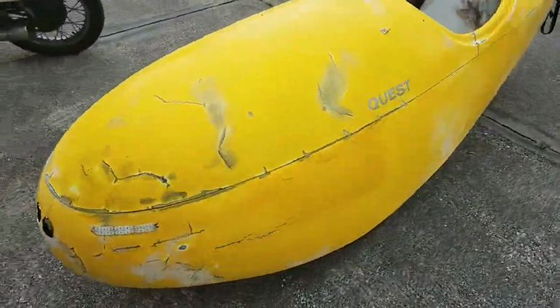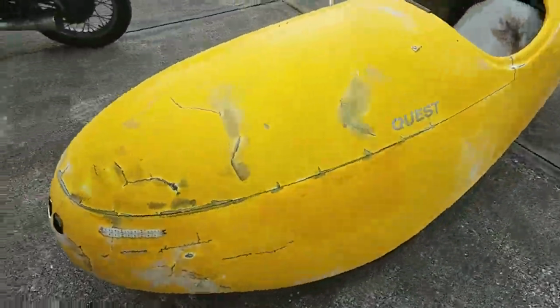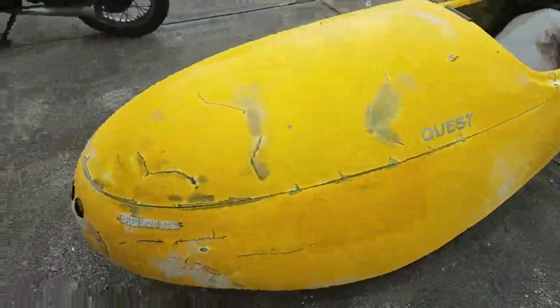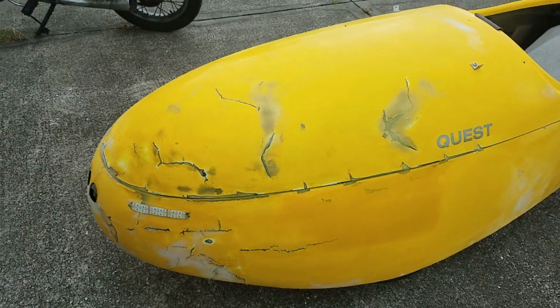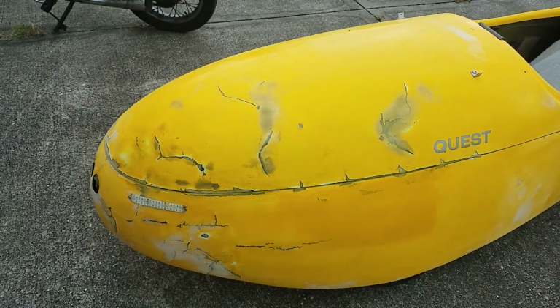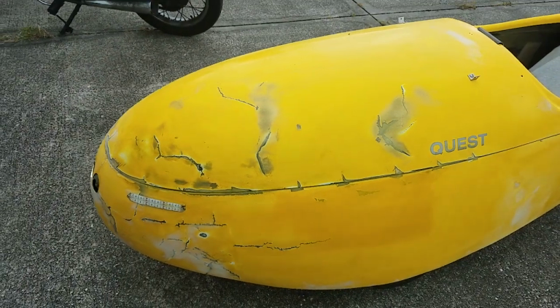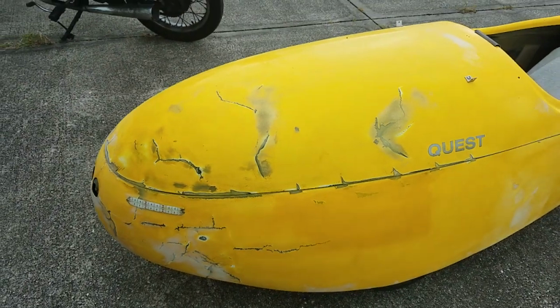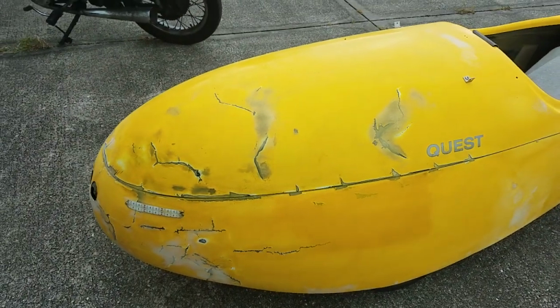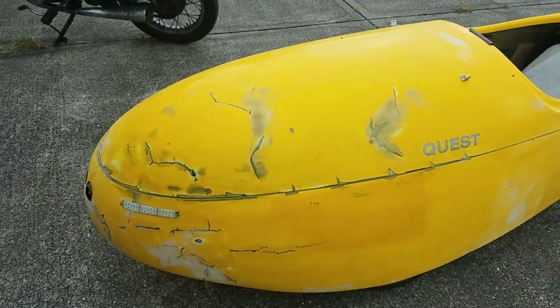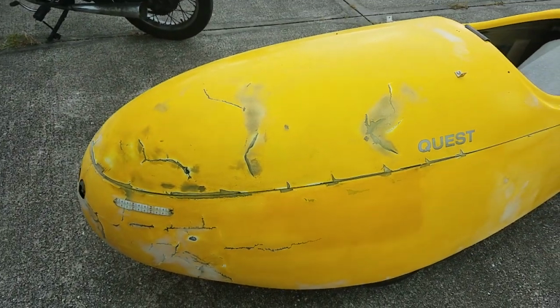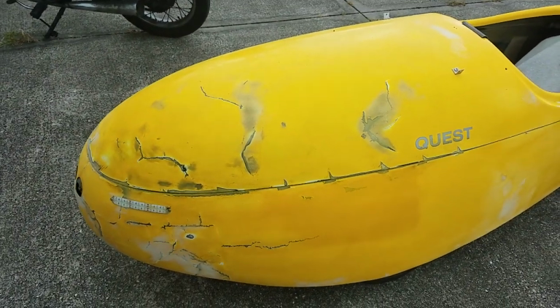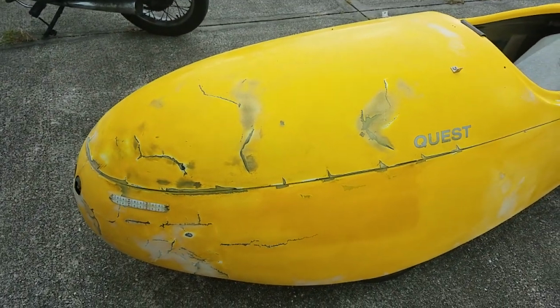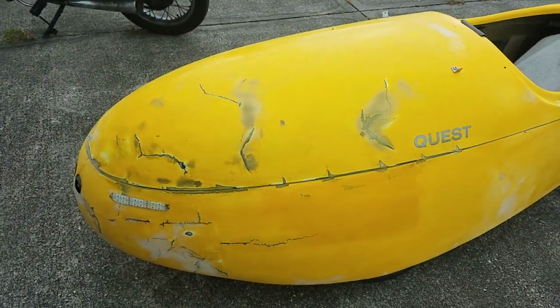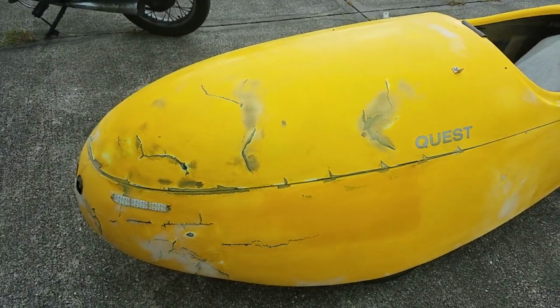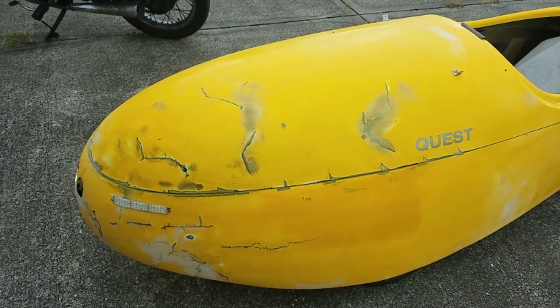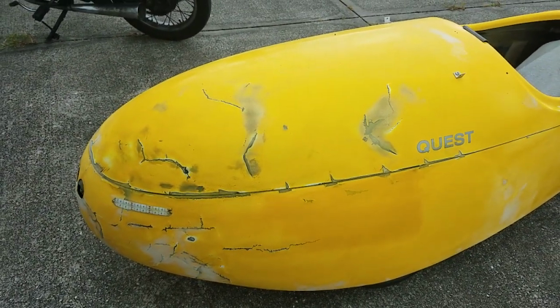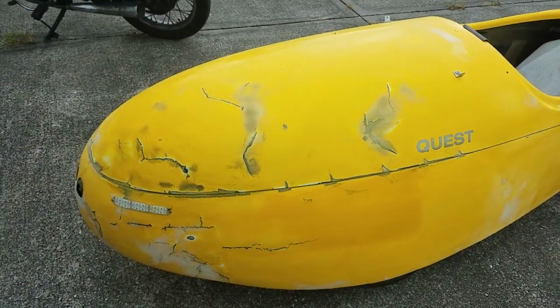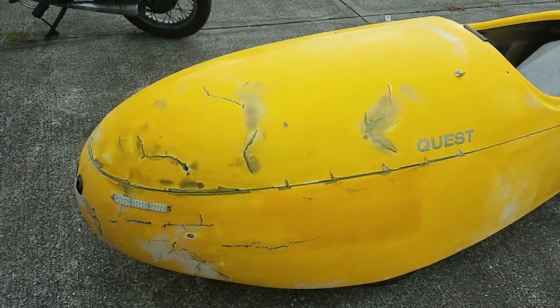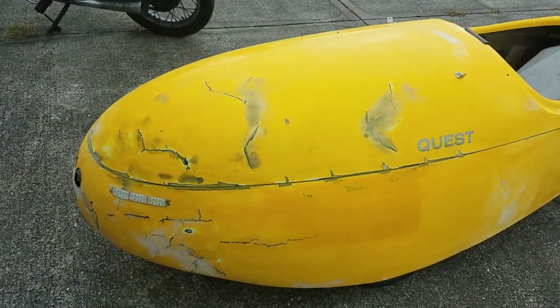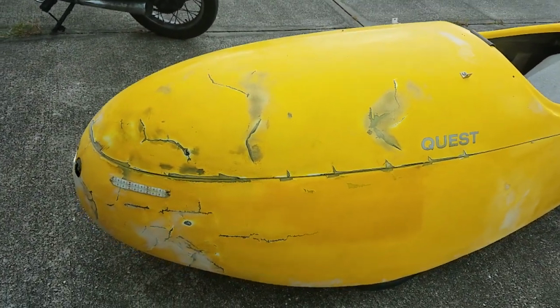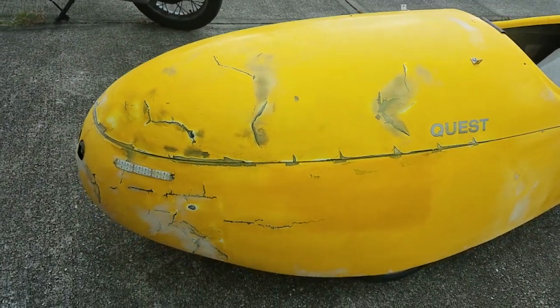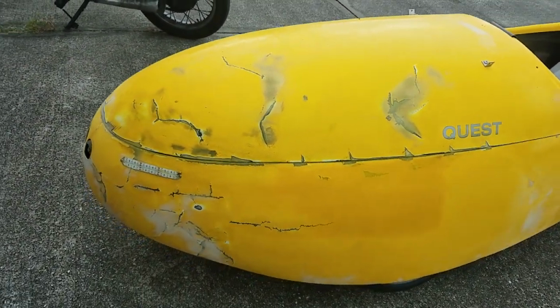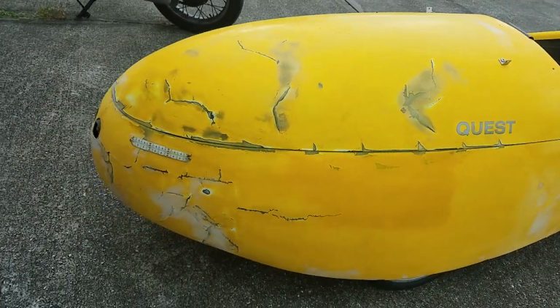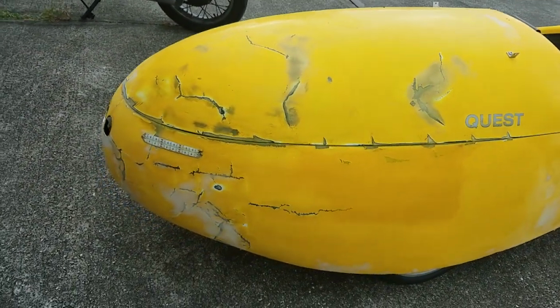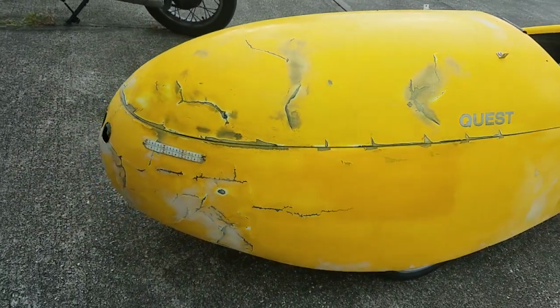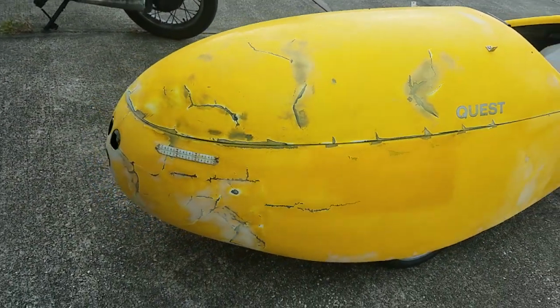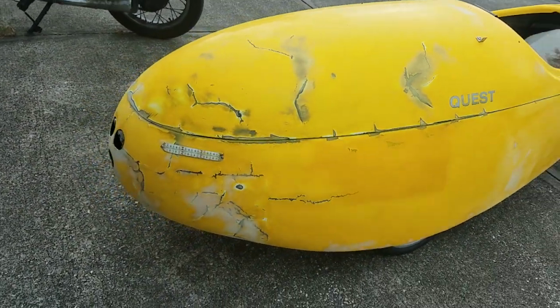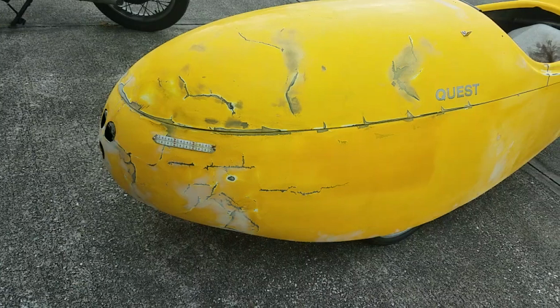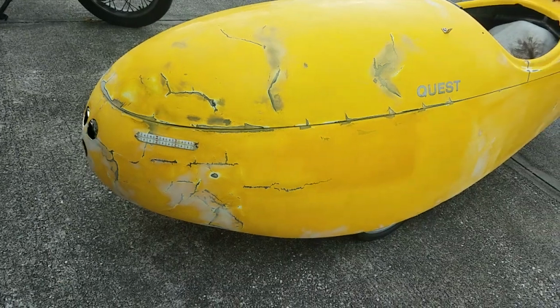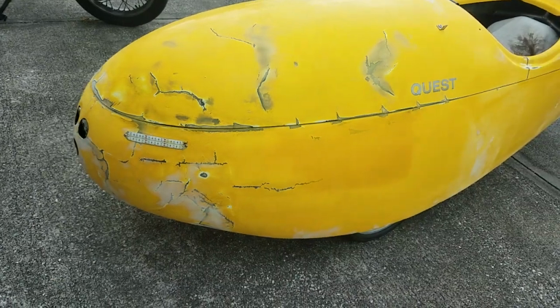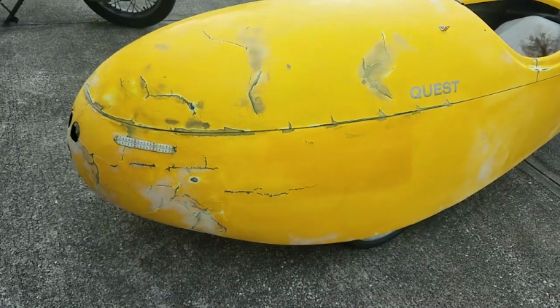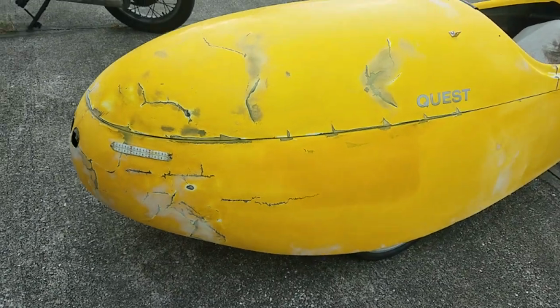You can see the repairs — actually, you can't. They're very smooth. I've been sanding and filling them quite a bit. That's where most of the damage was.